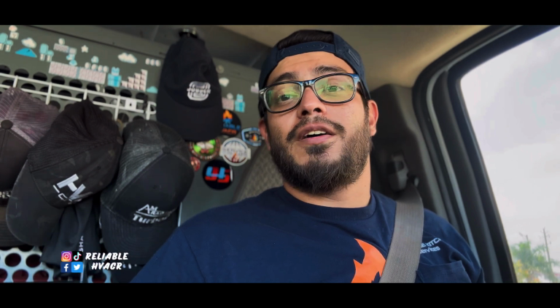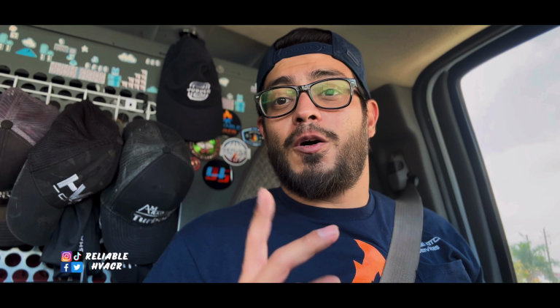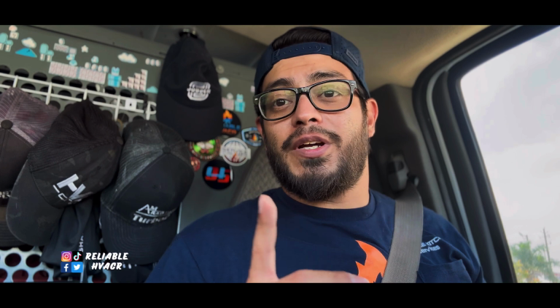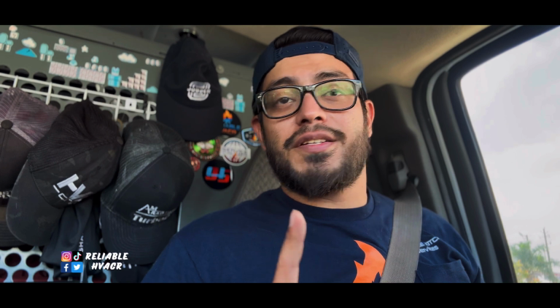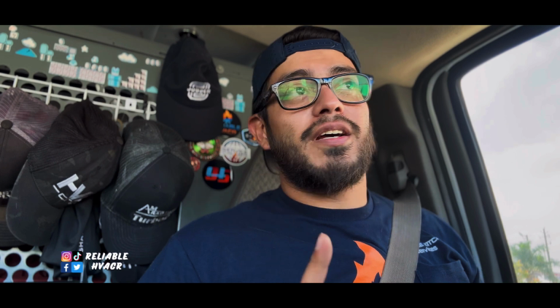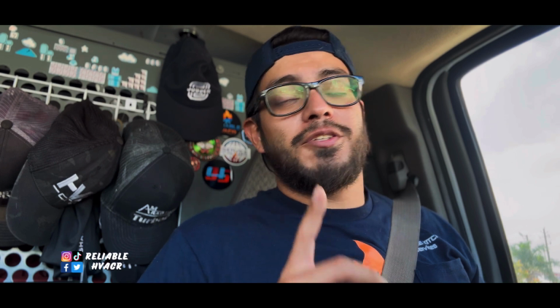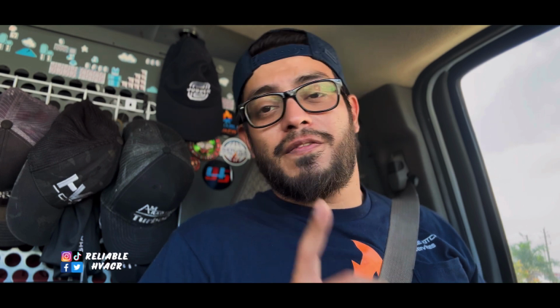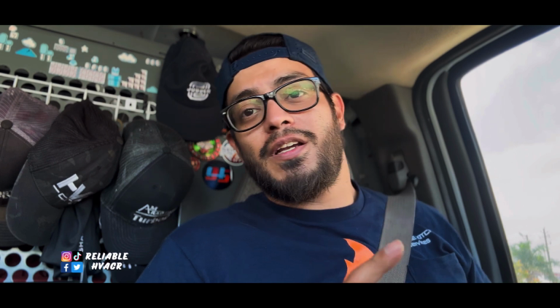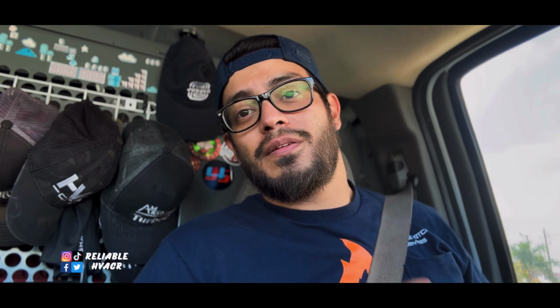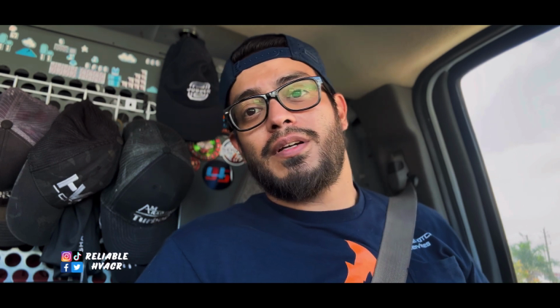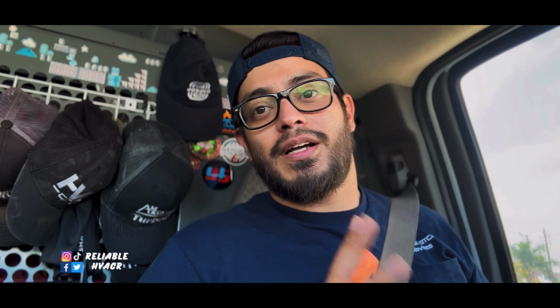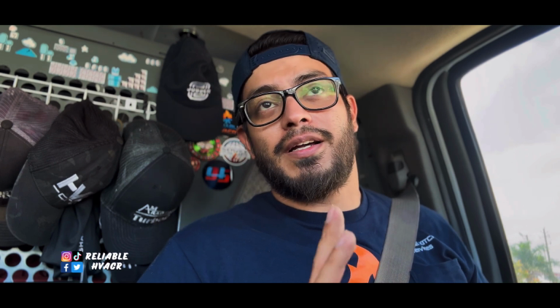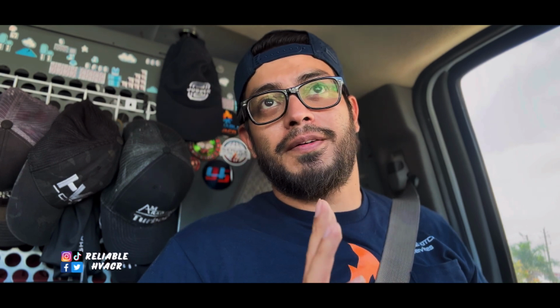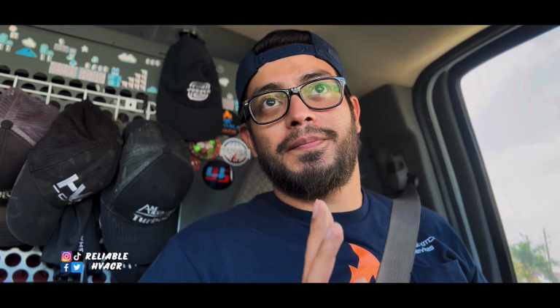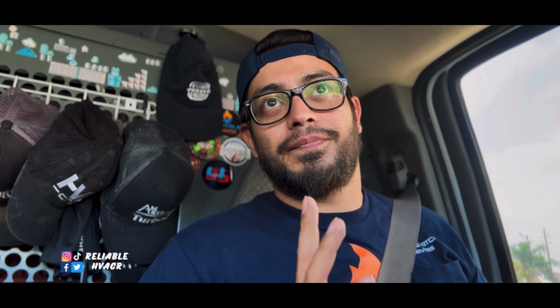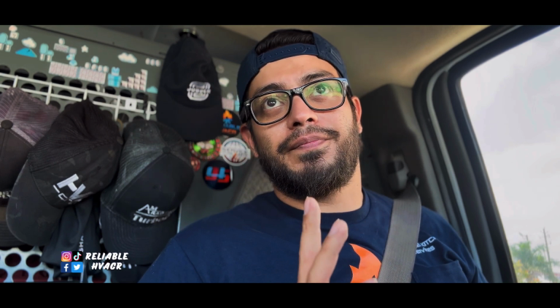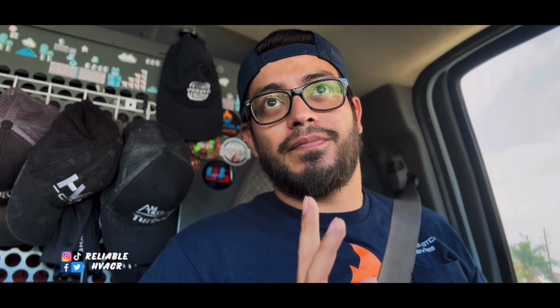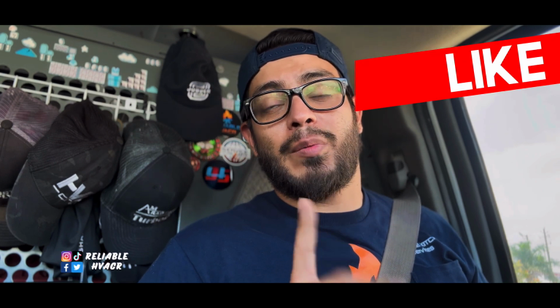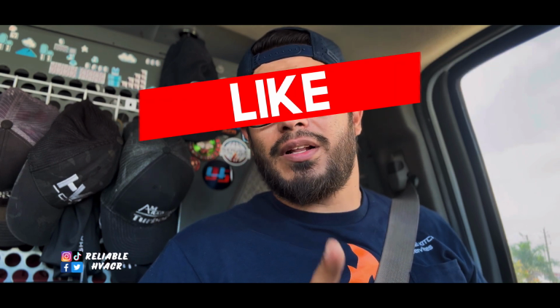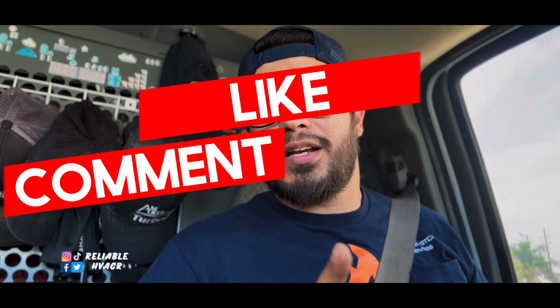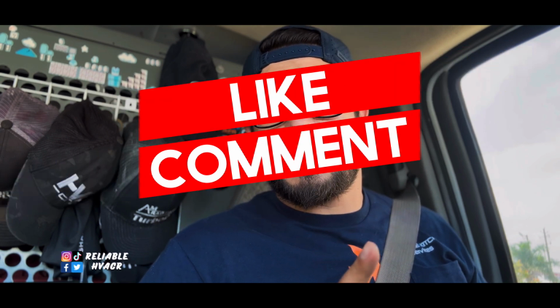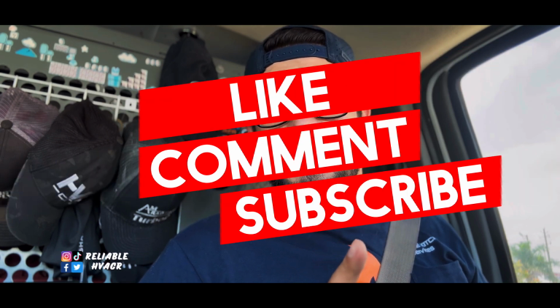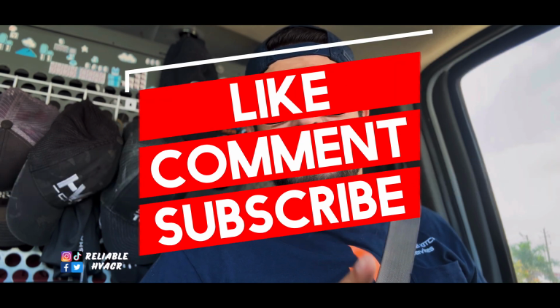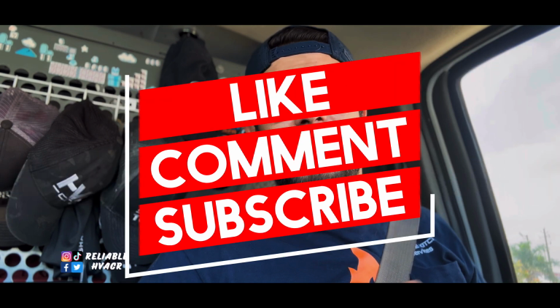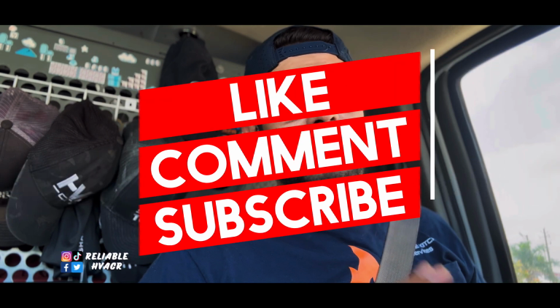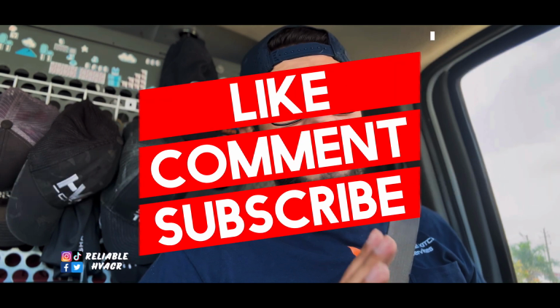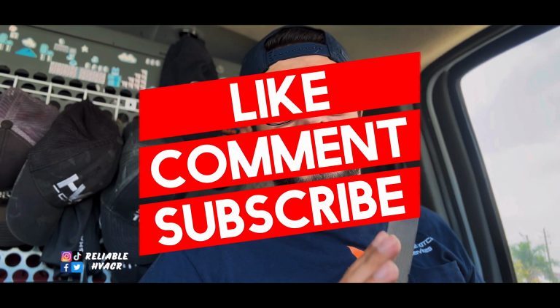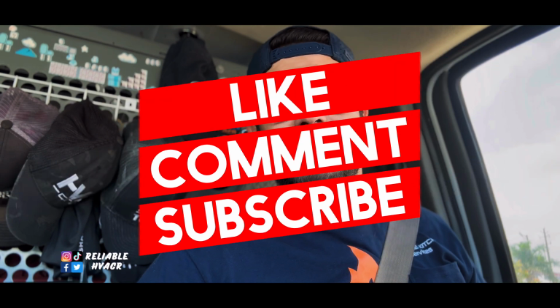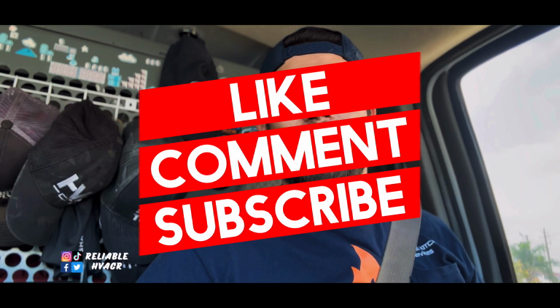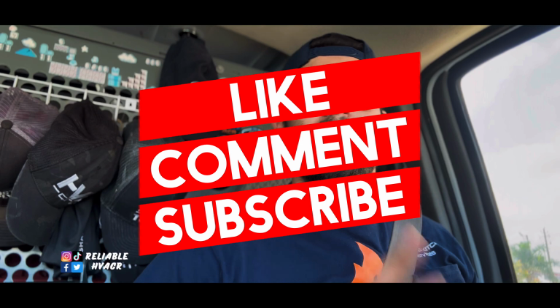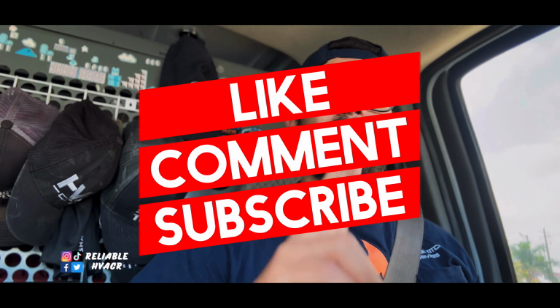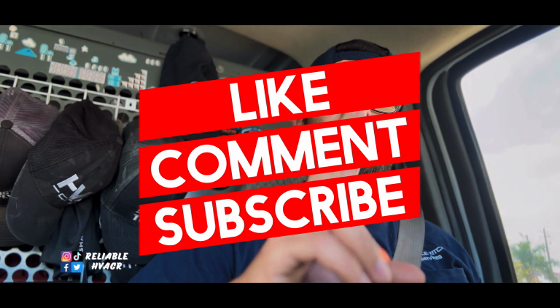Hope you guys enjoyed the video. Remember to like, comment, subscribe — all the good stuff, and I'll see you guys.